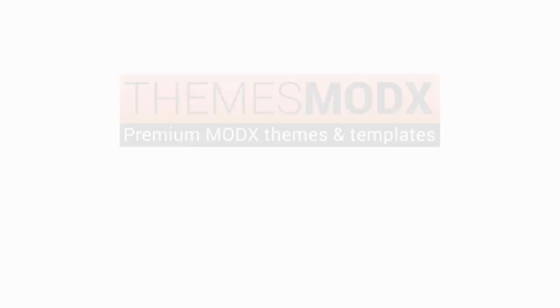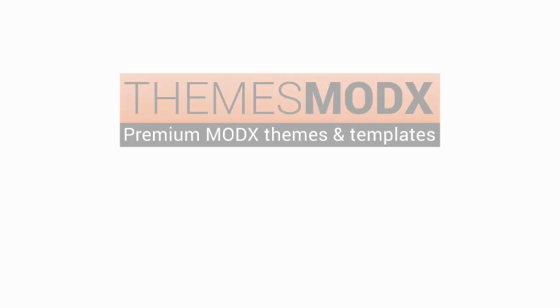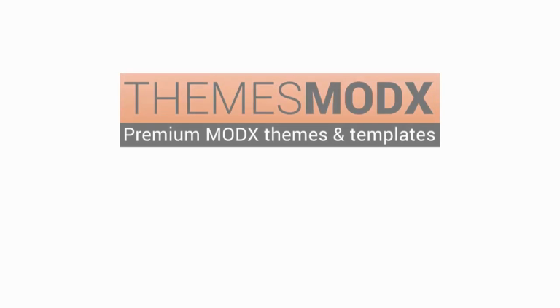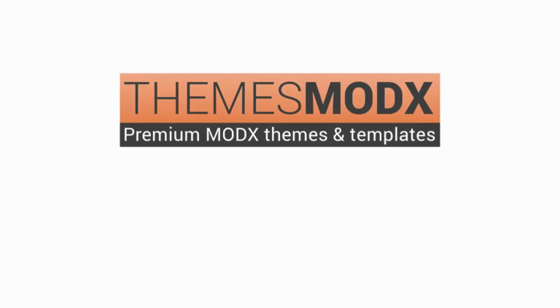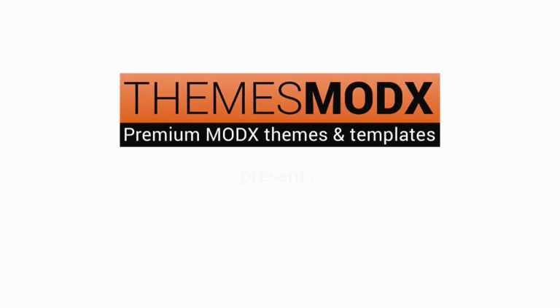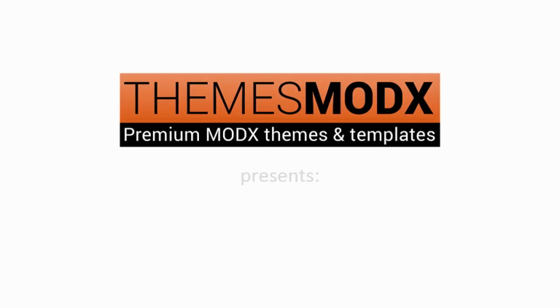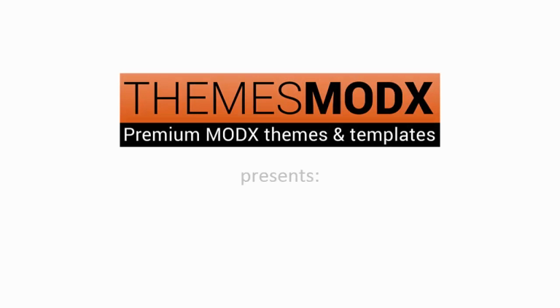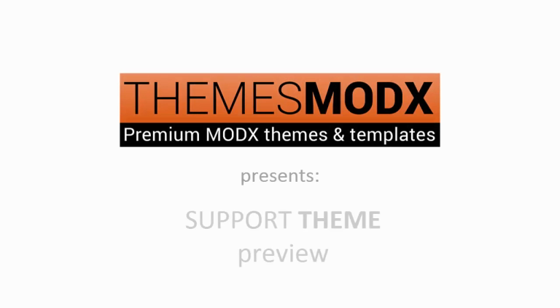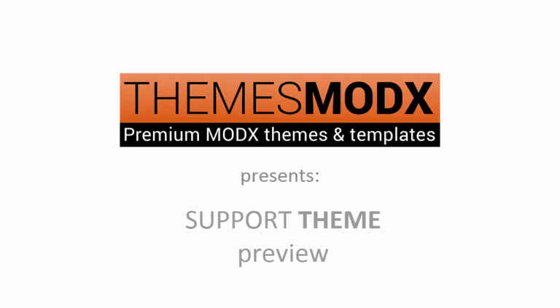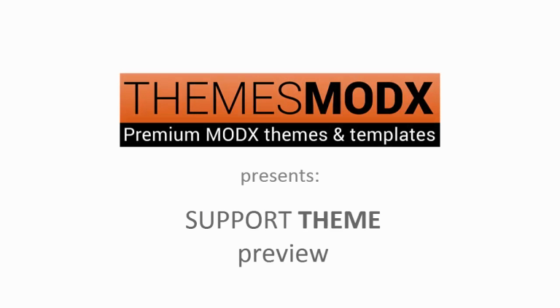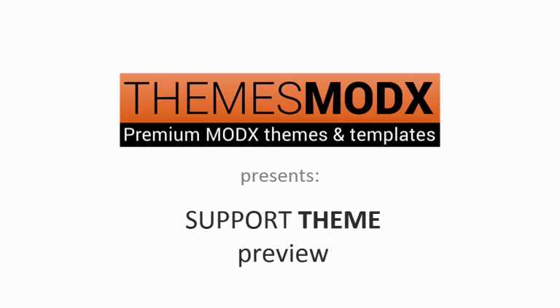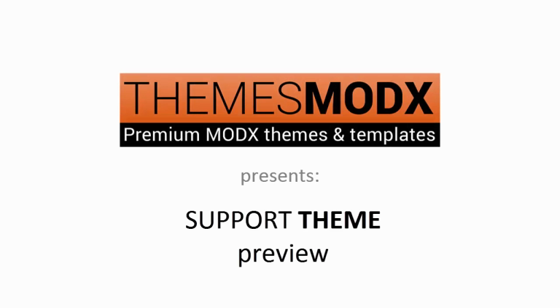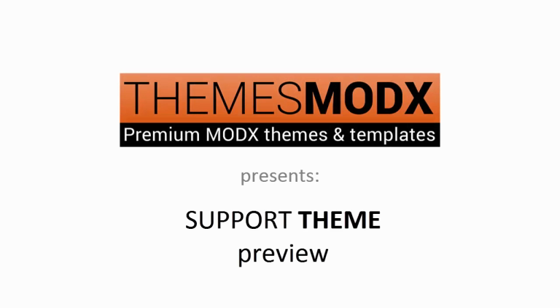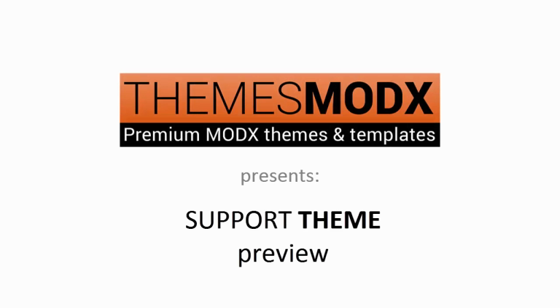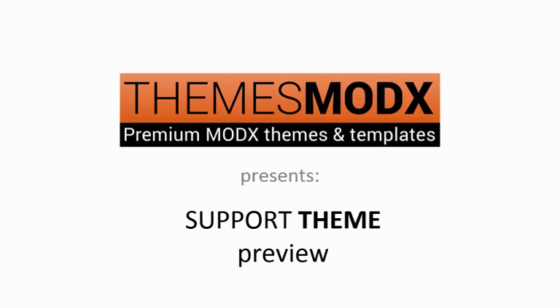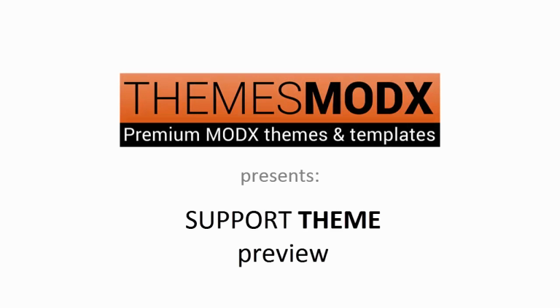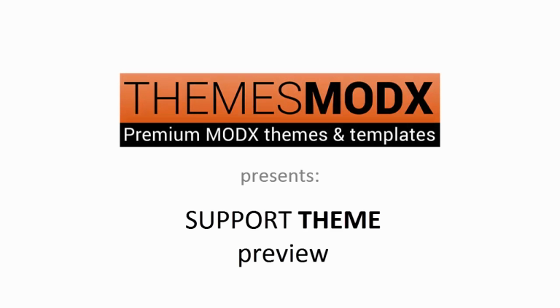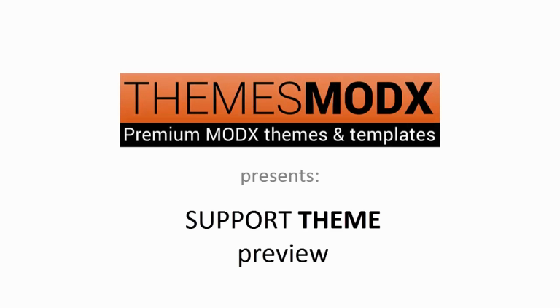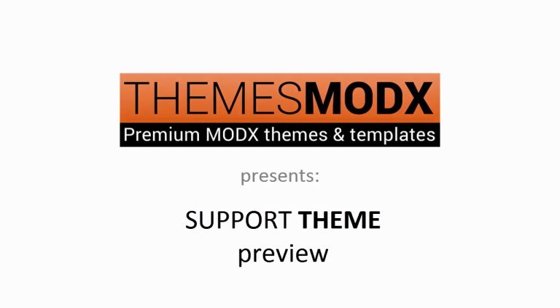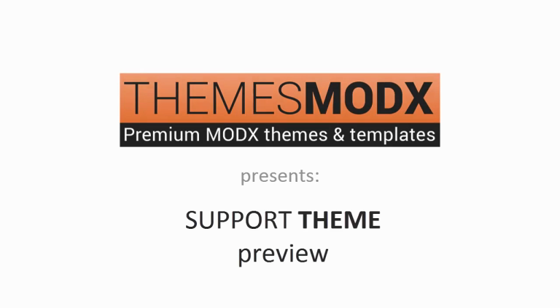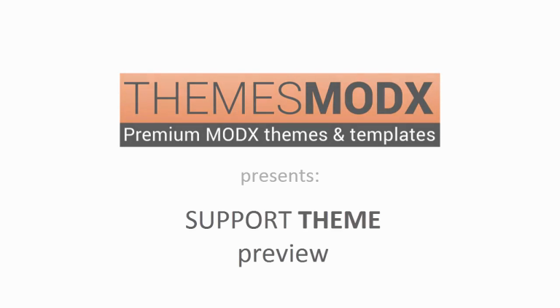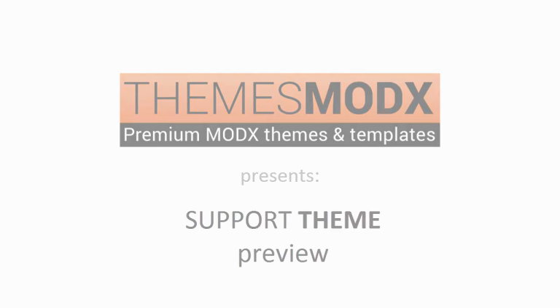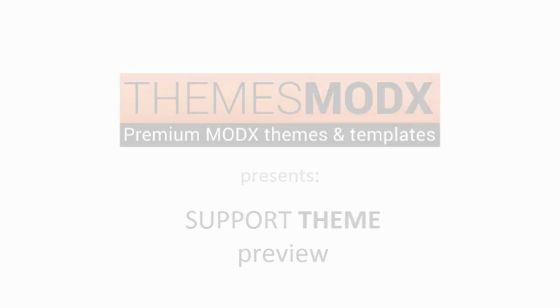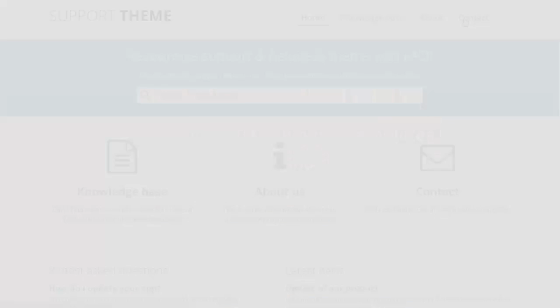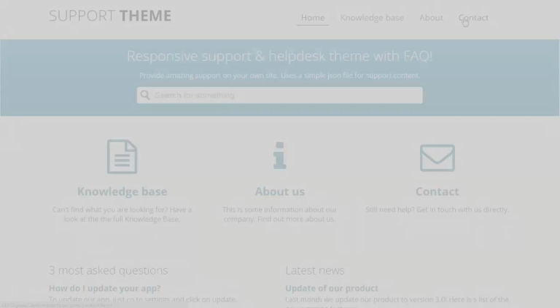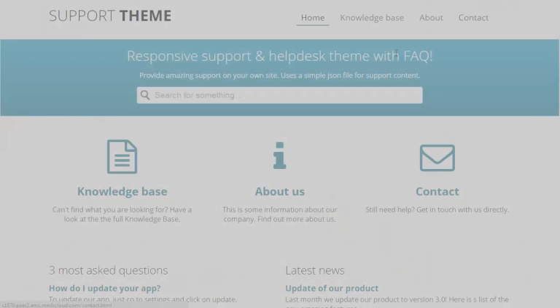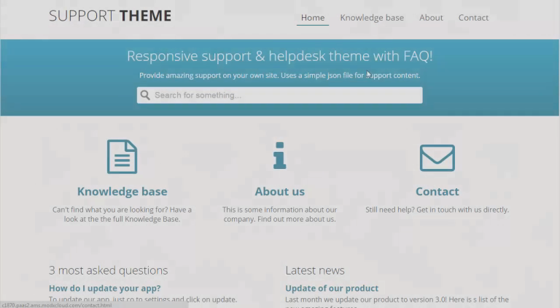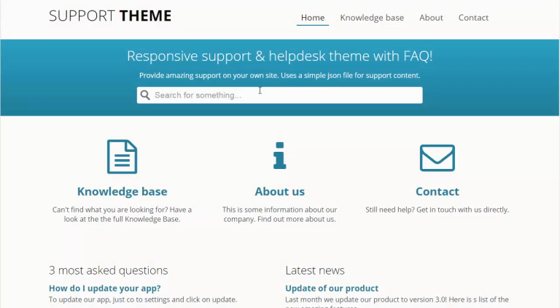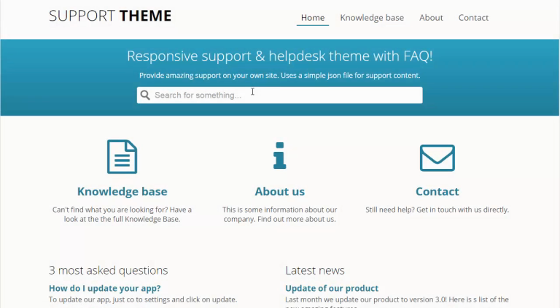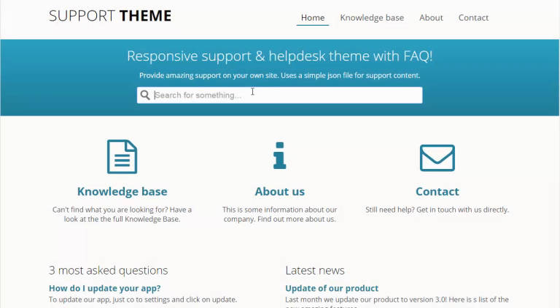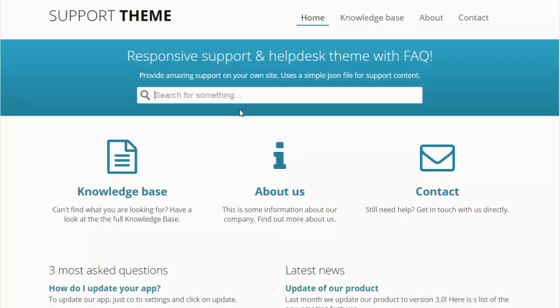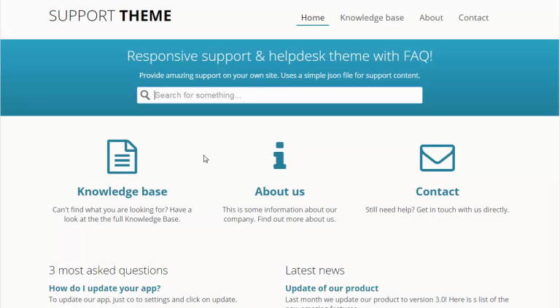Coming soon from ThemesModX: Support theme — a responsive support and helpdesk theme with FAQ.